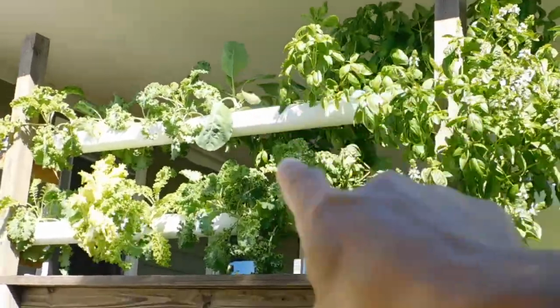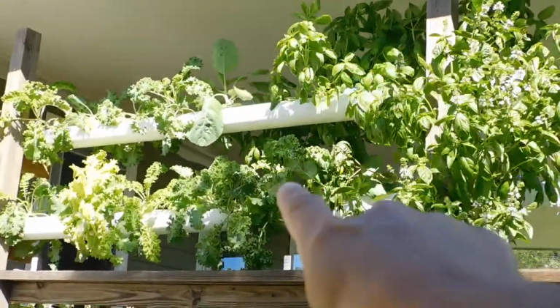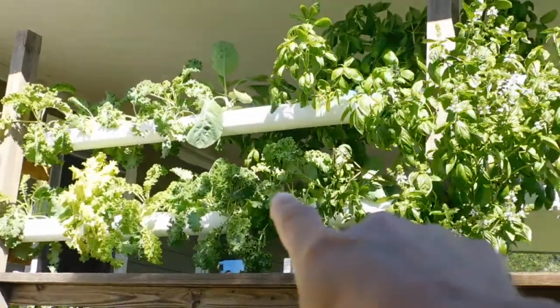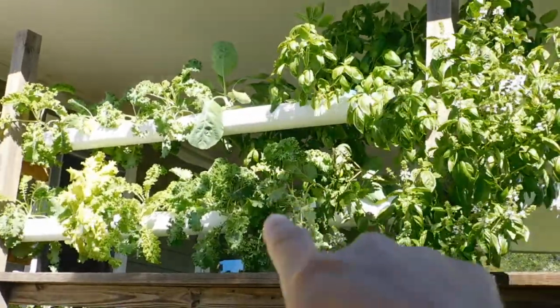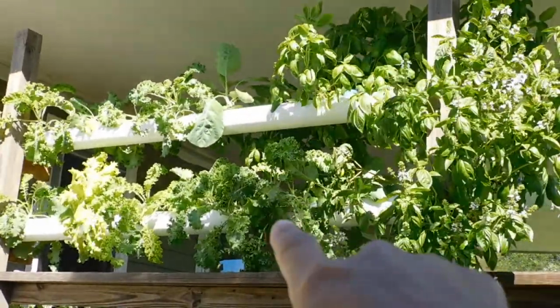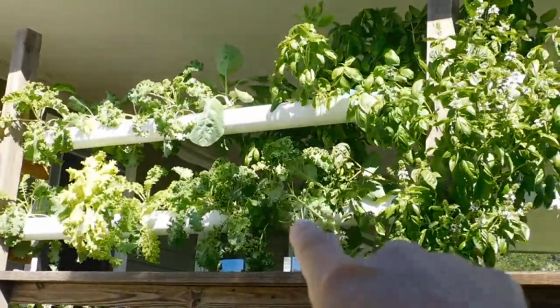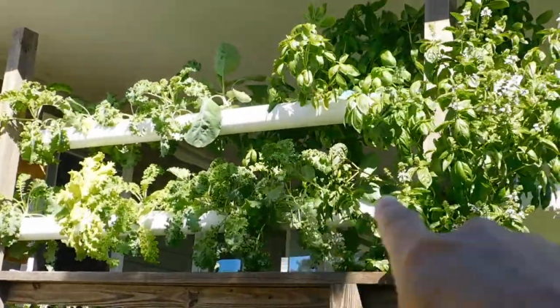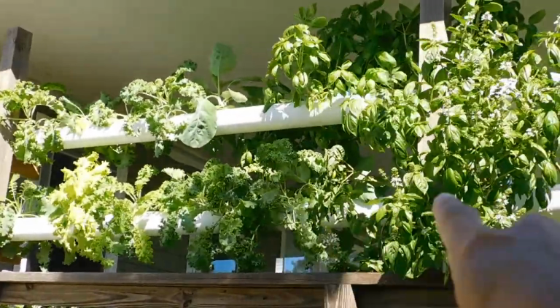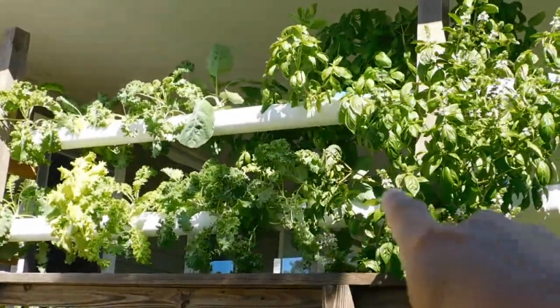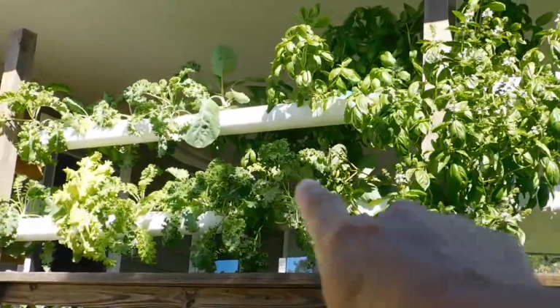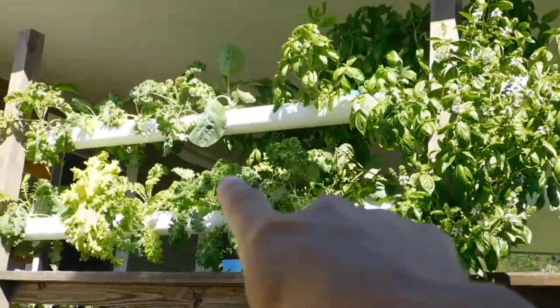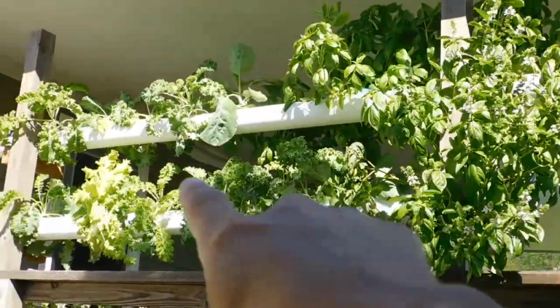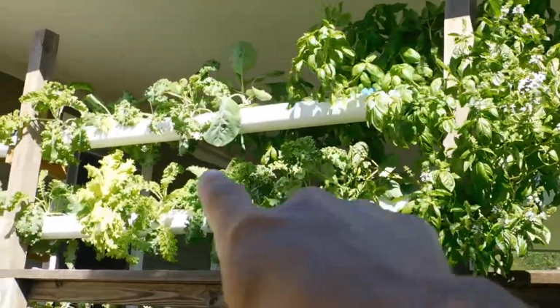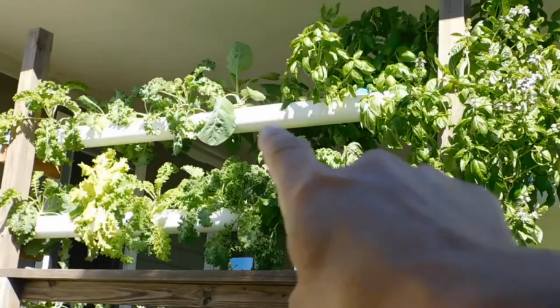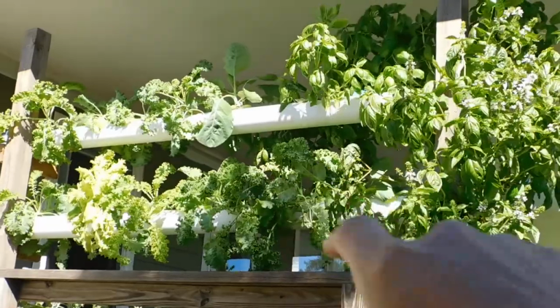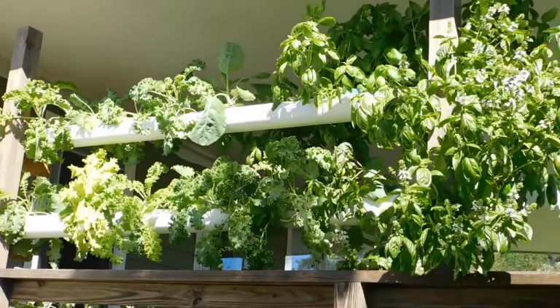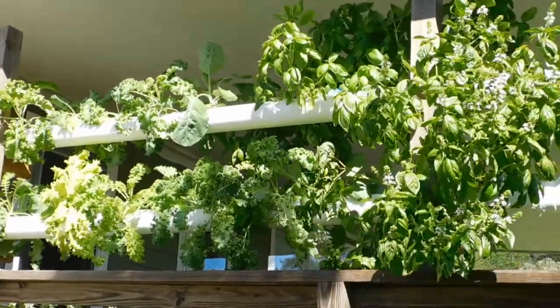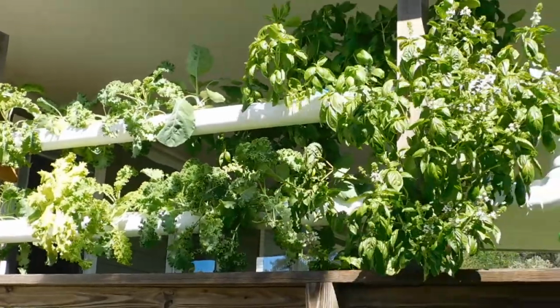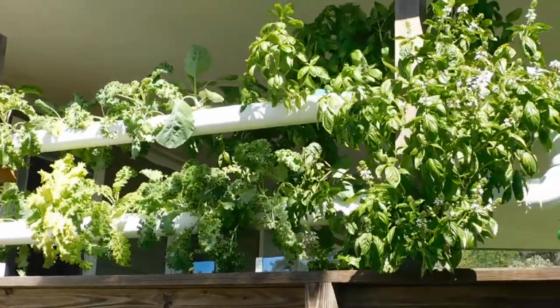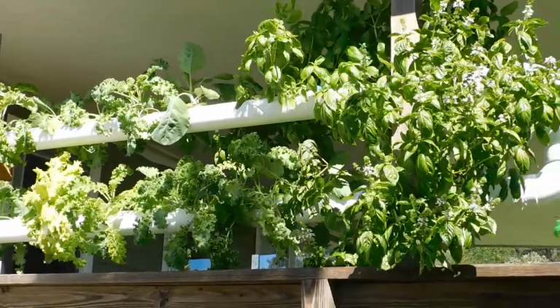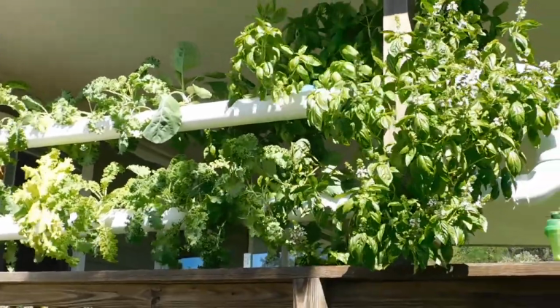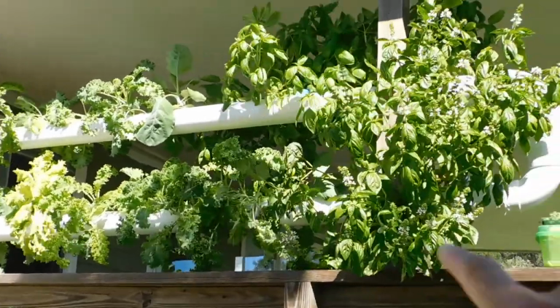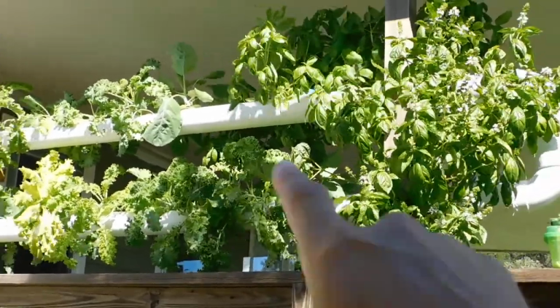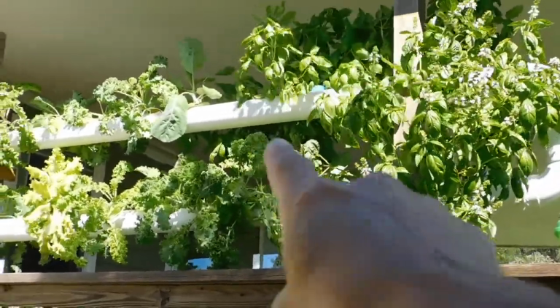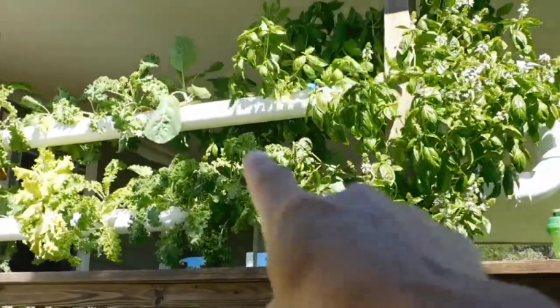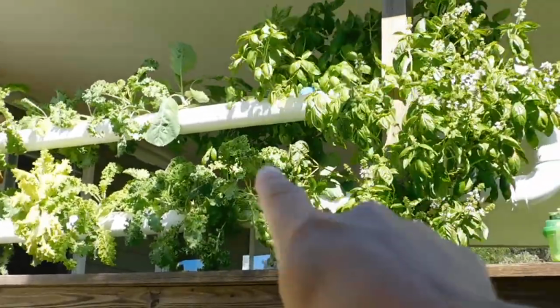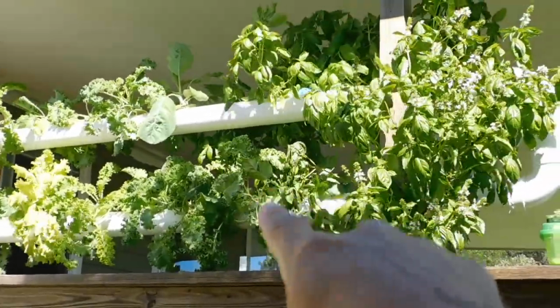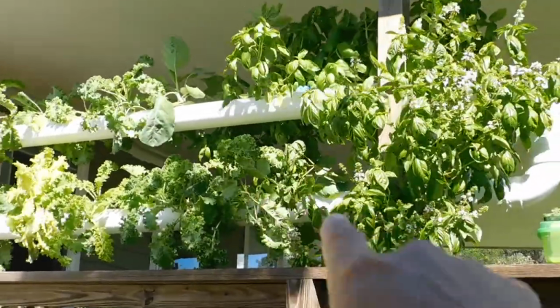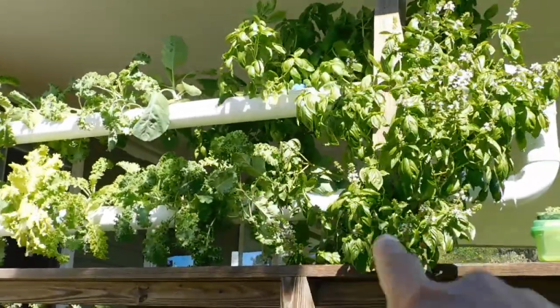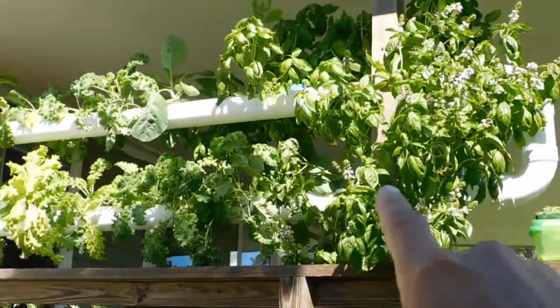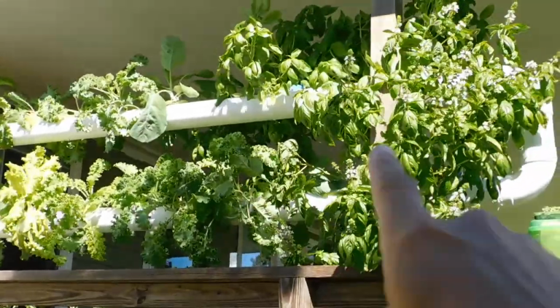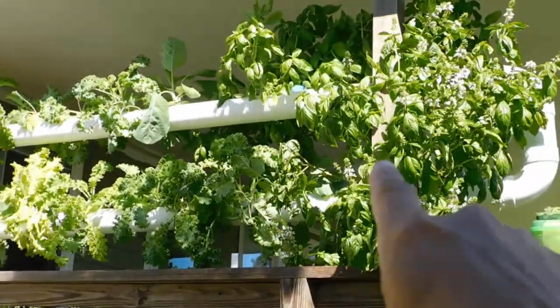All that collard and kale — those are the same plants I had over there, the smaller ones. It grows twice as fast in here.